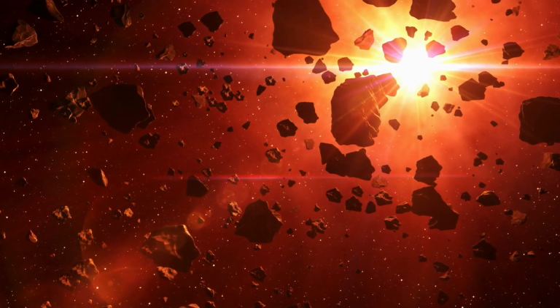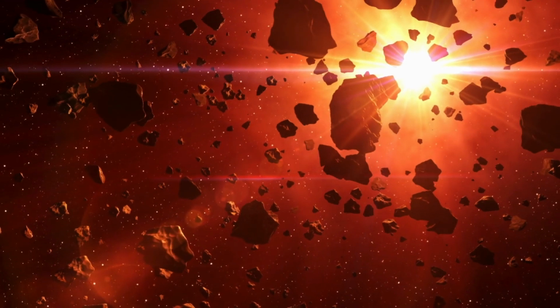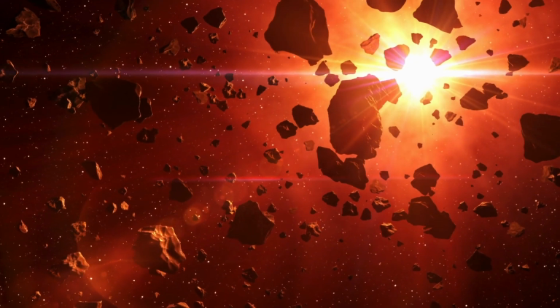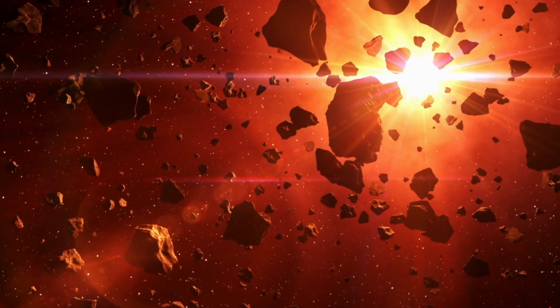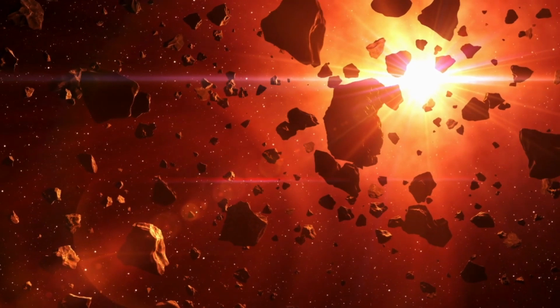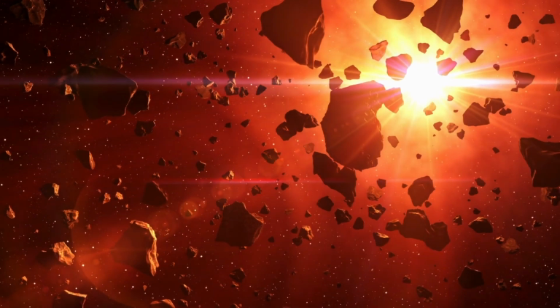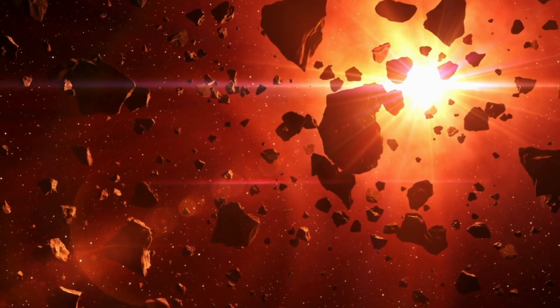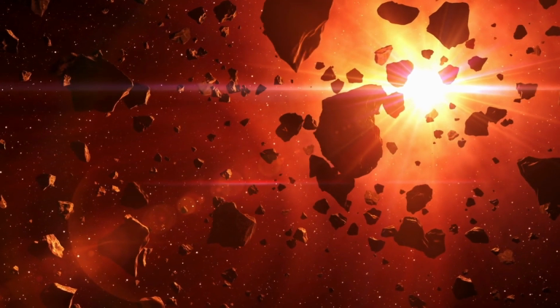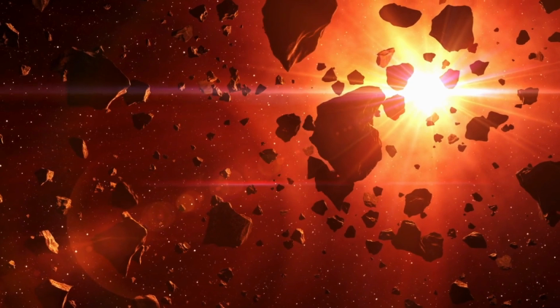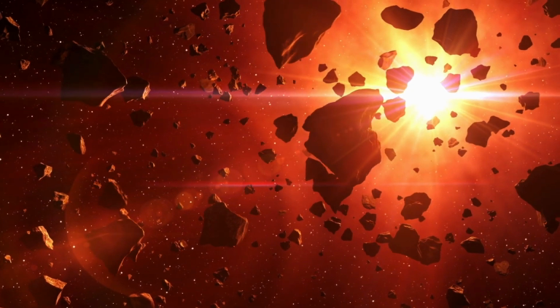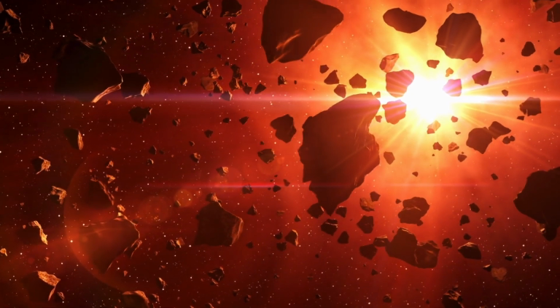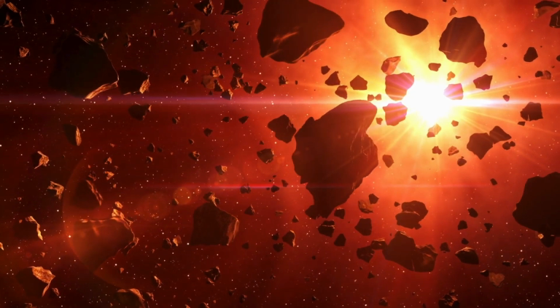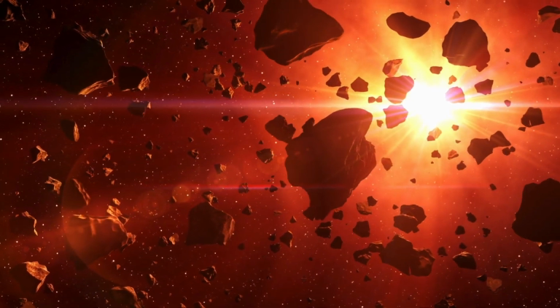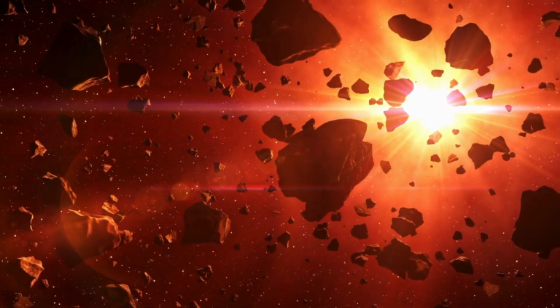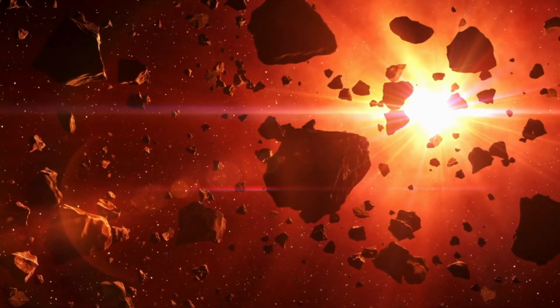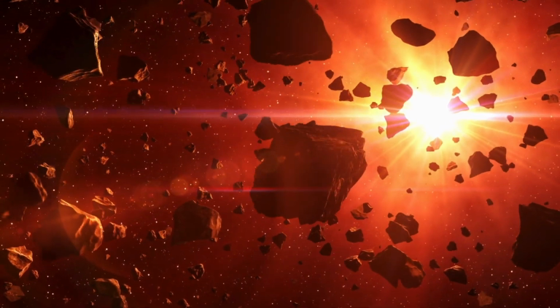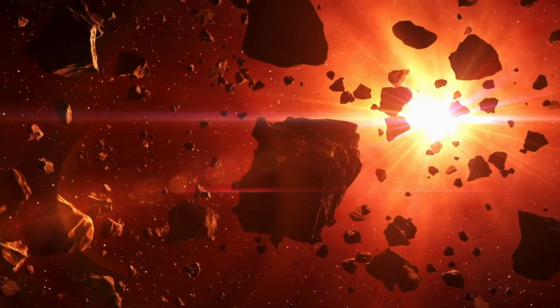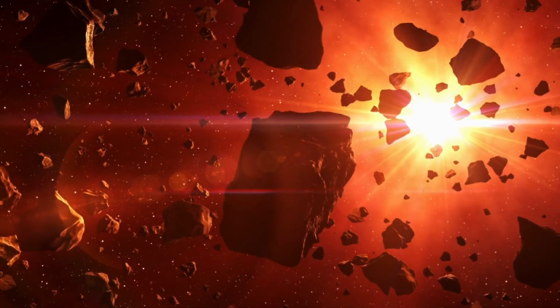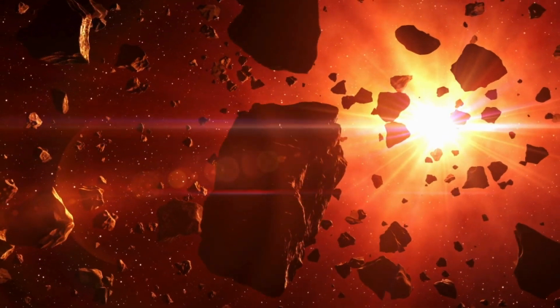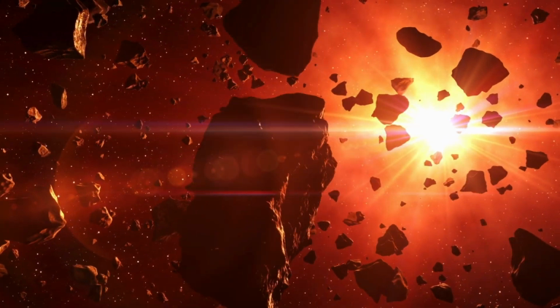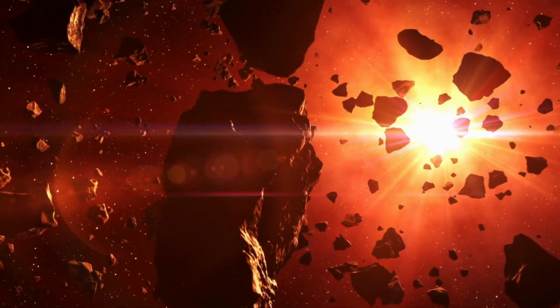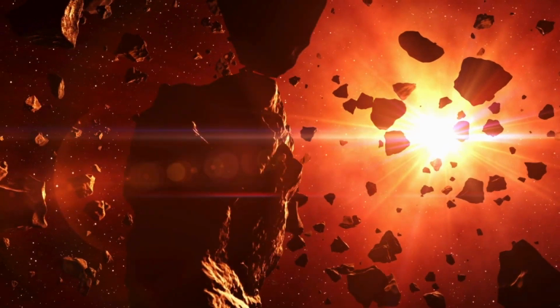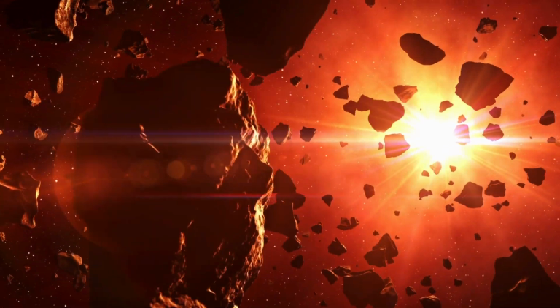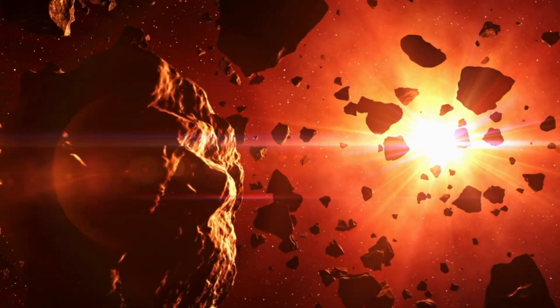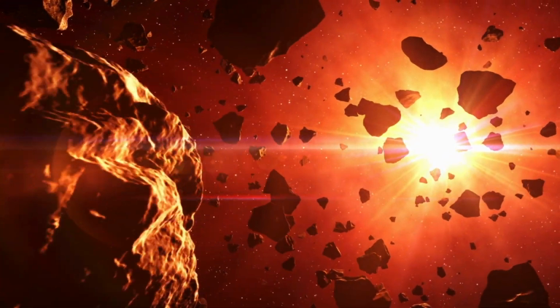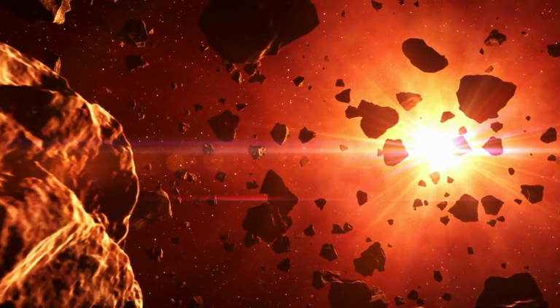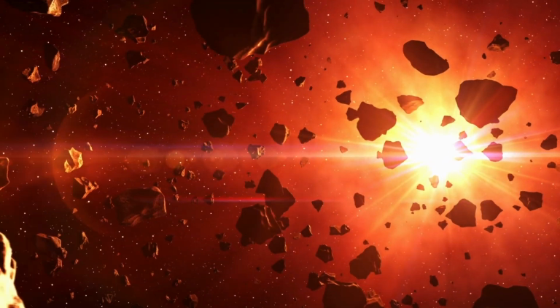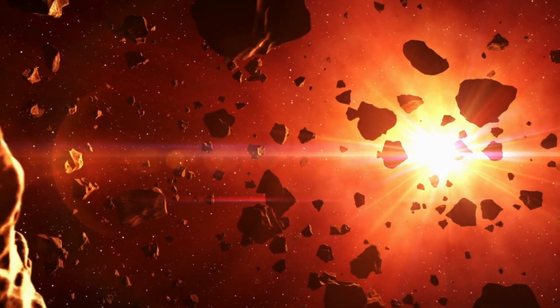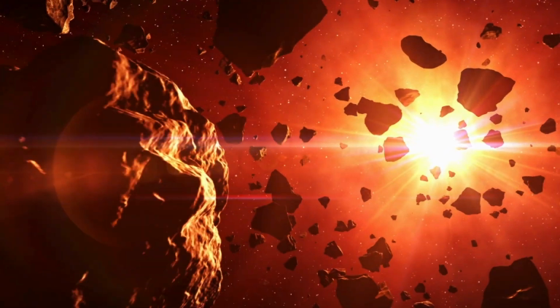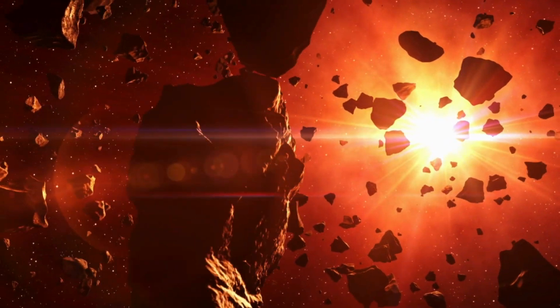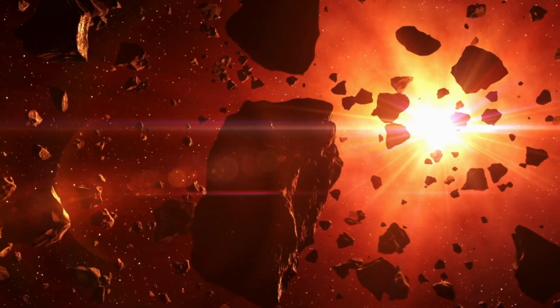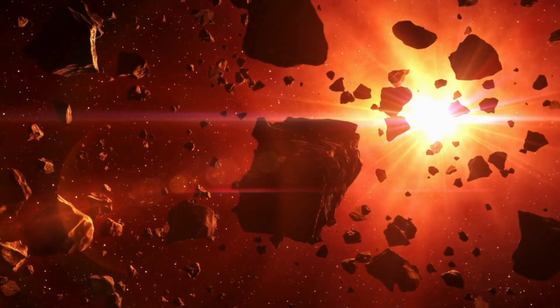Despite the recent news of solar flares, this event has absolutely nothing to do with our Sun's activity.